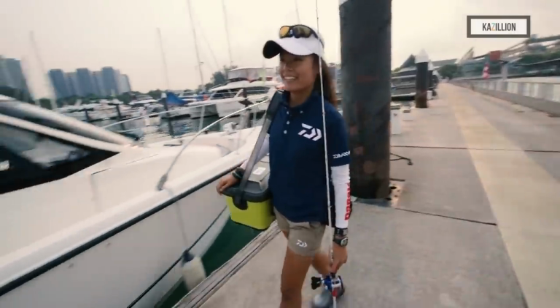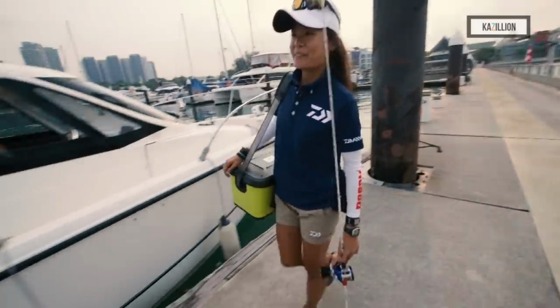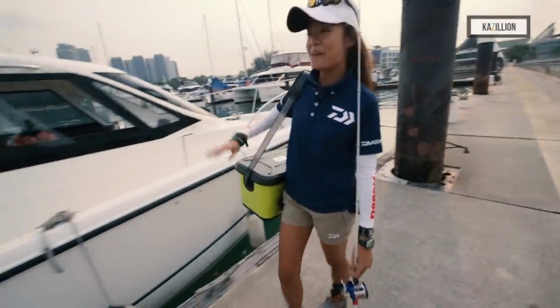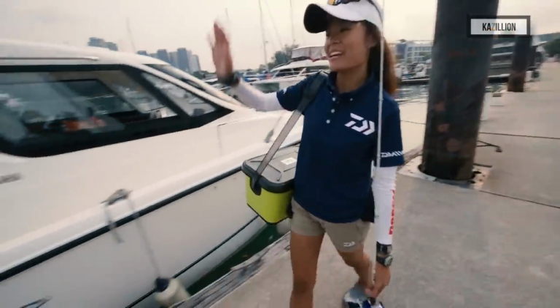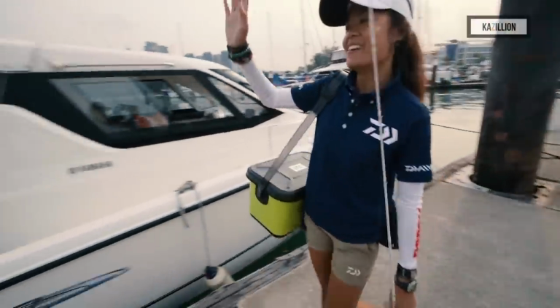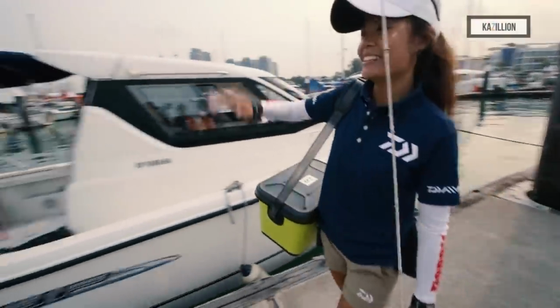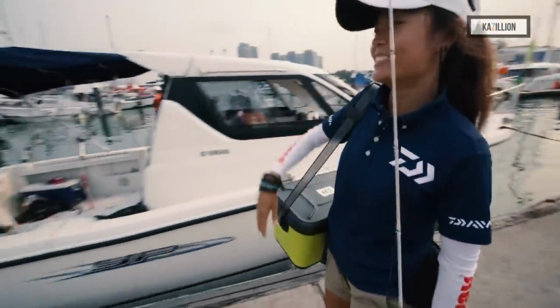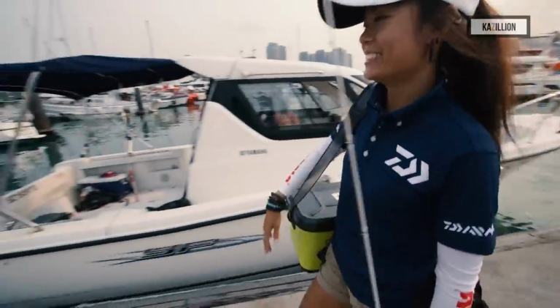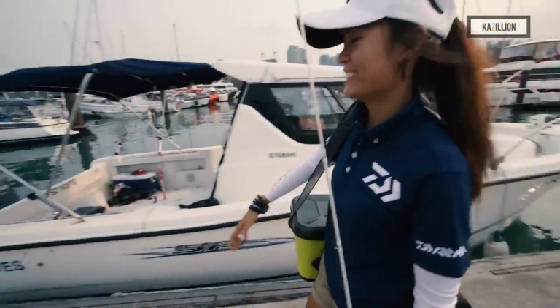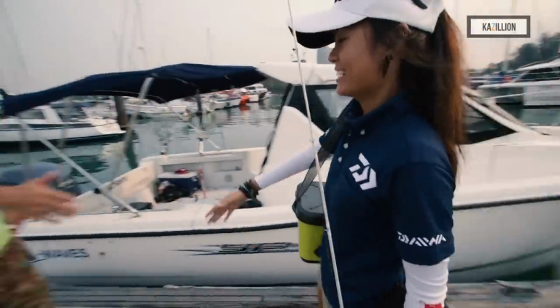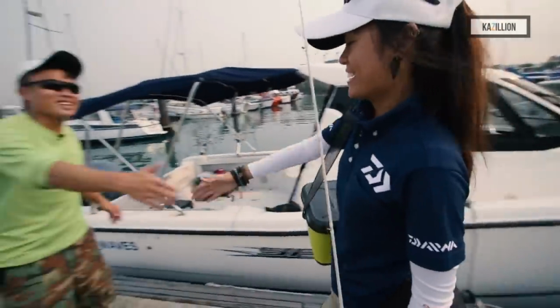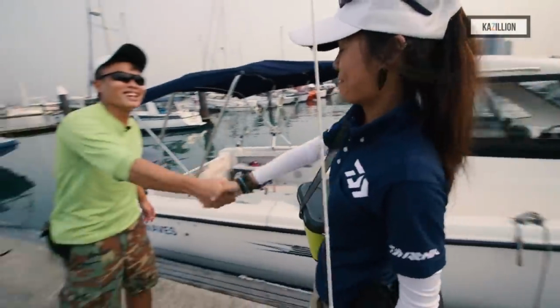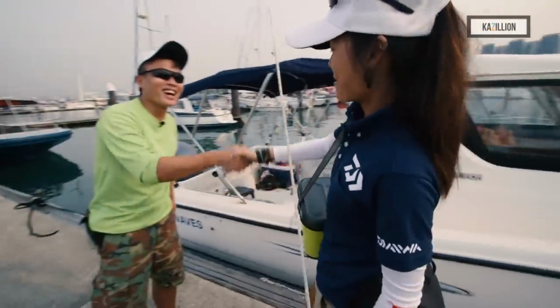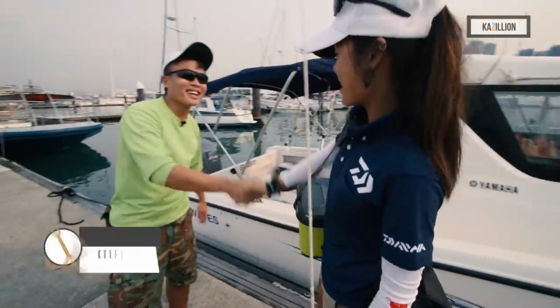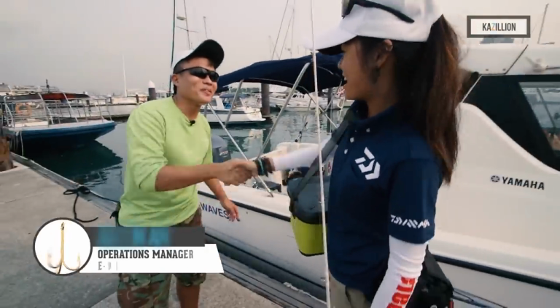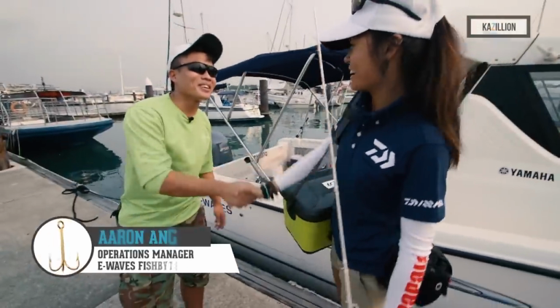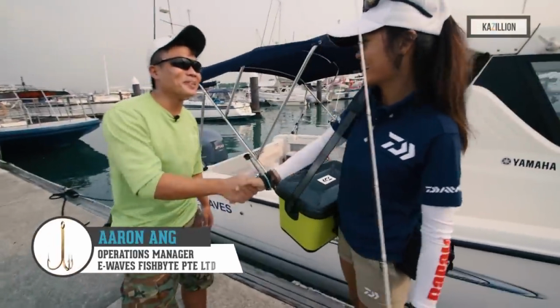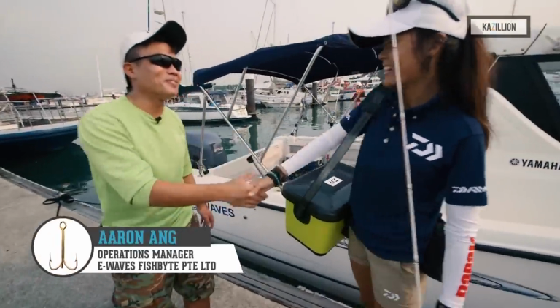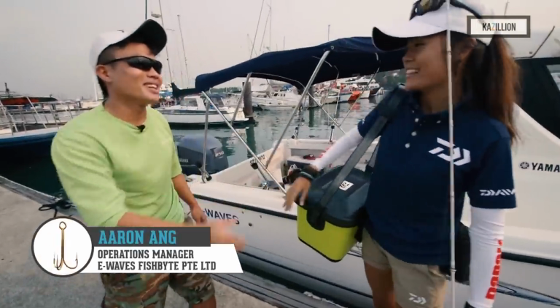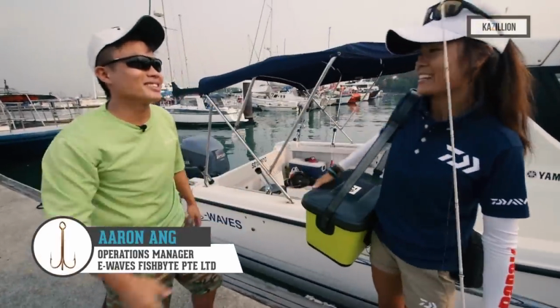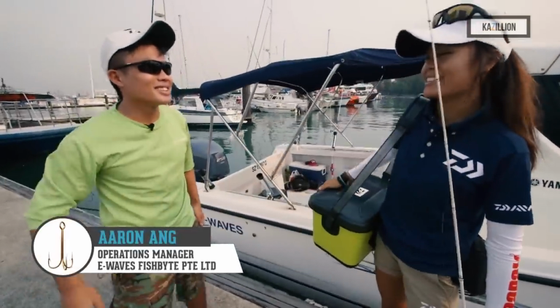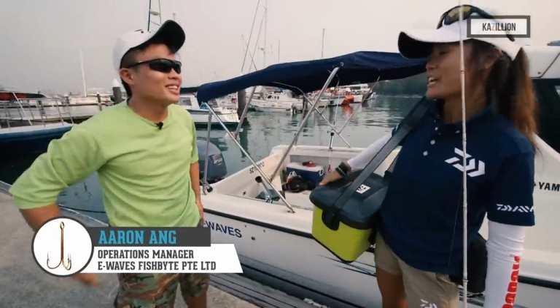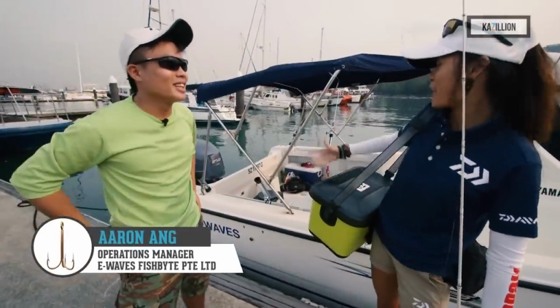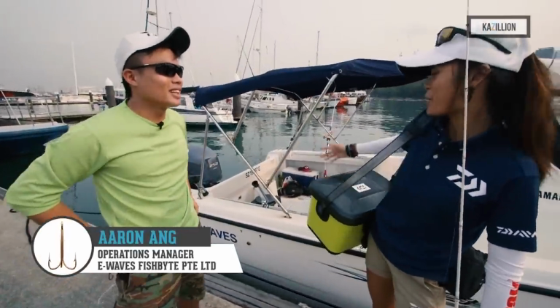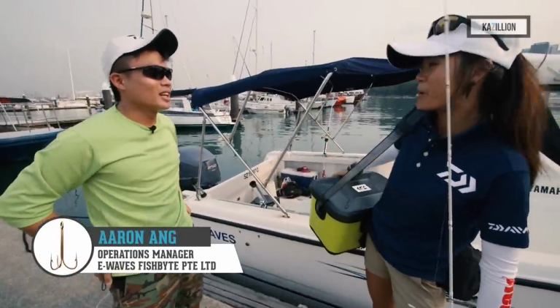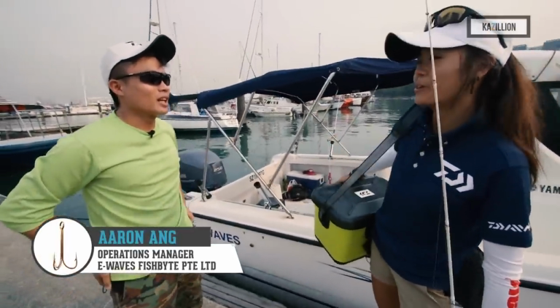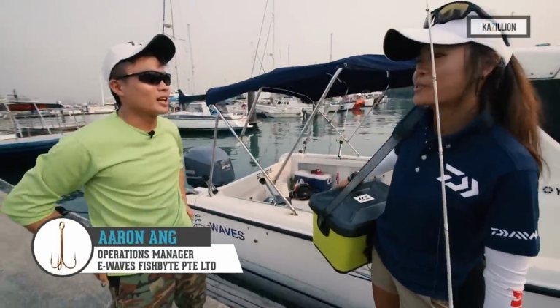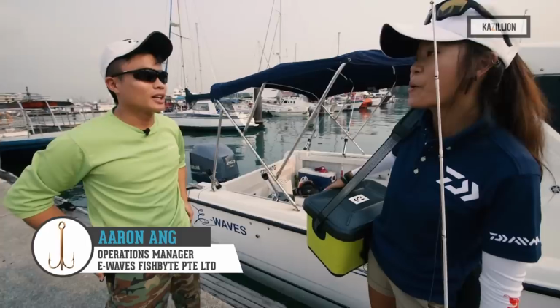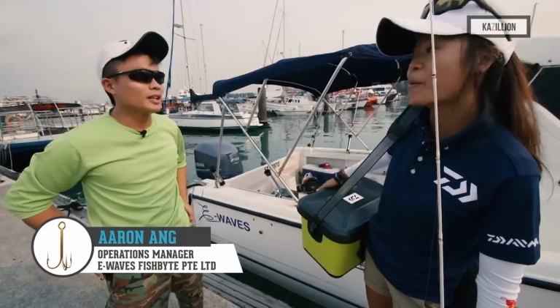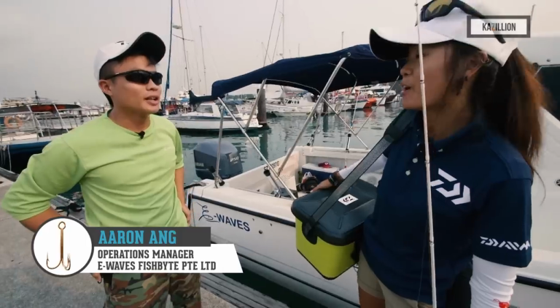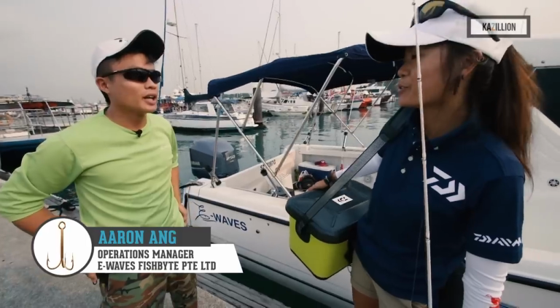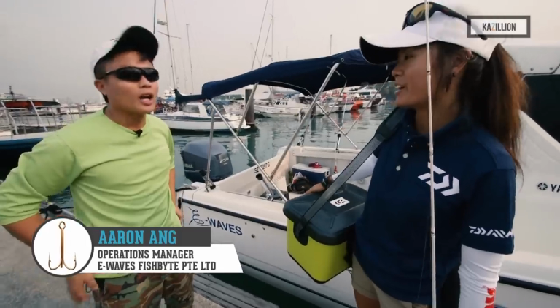Good morning, Aaron. Good morning, Javi. Welcome. Thanks for having me on board today. So, where are we off to today?